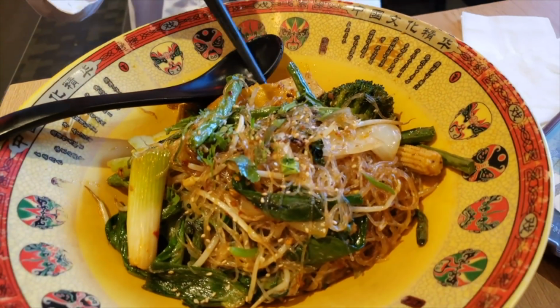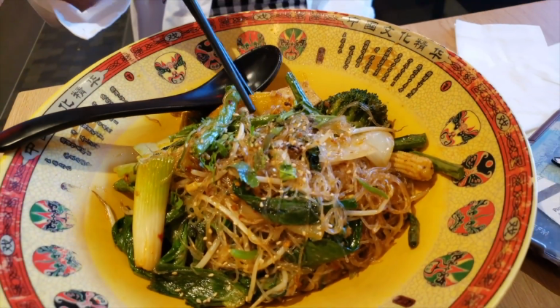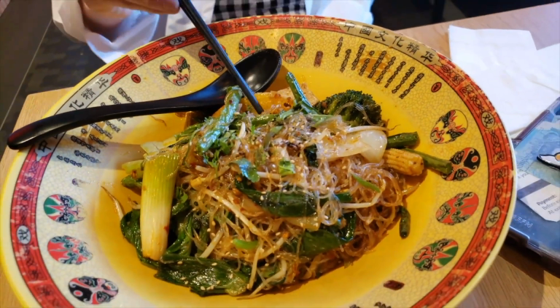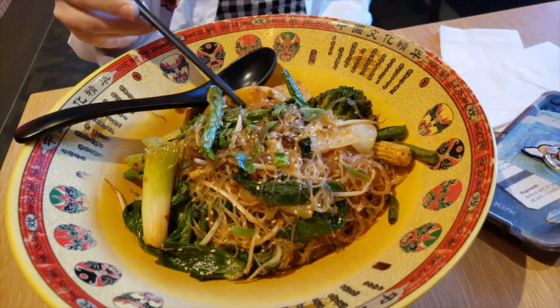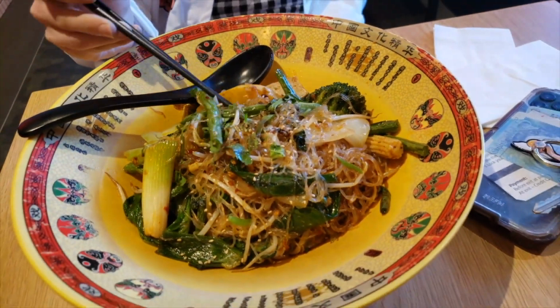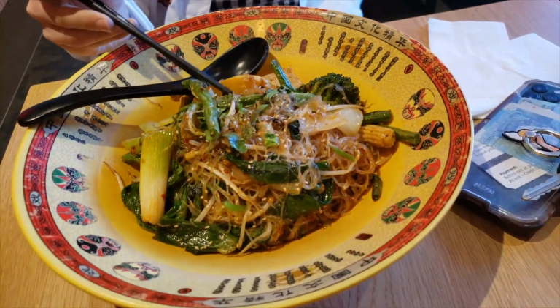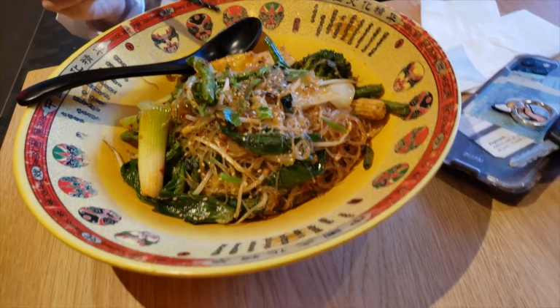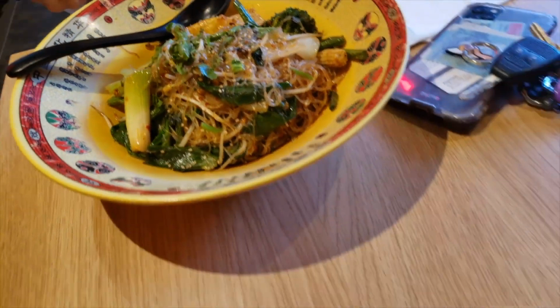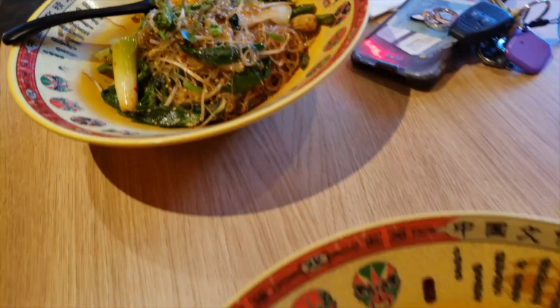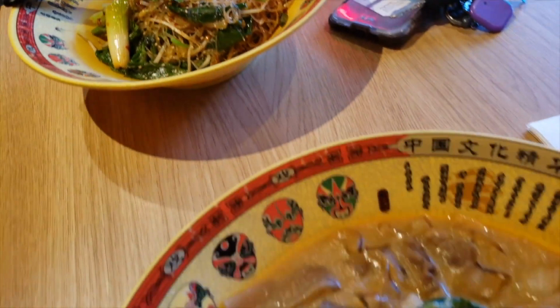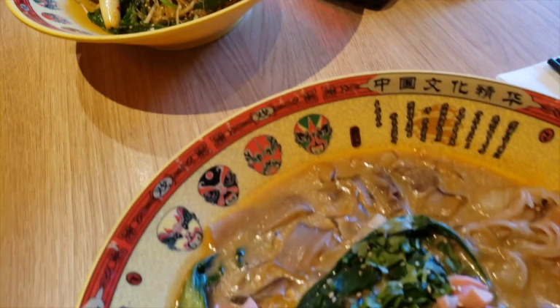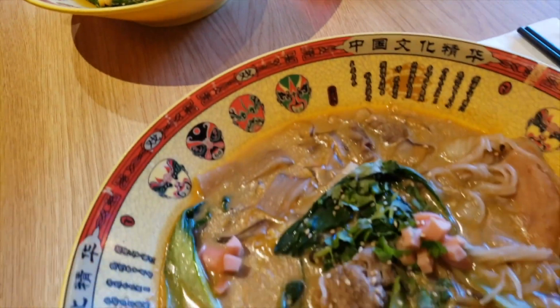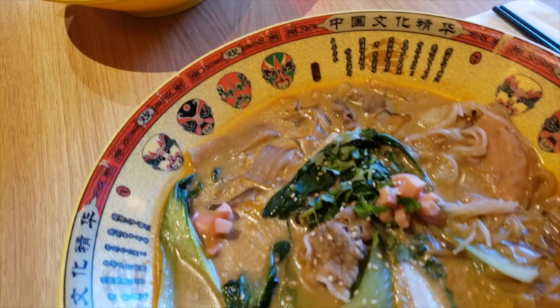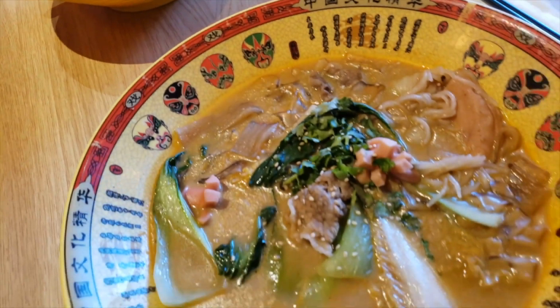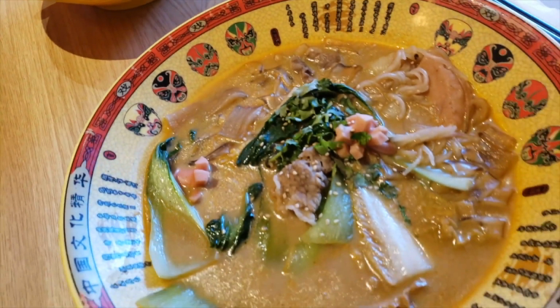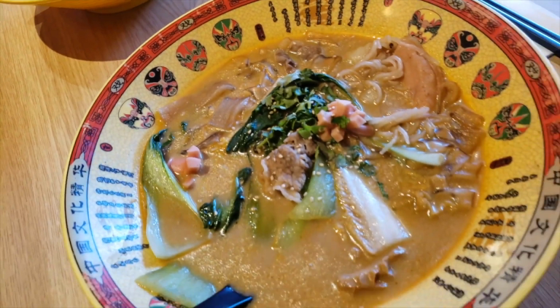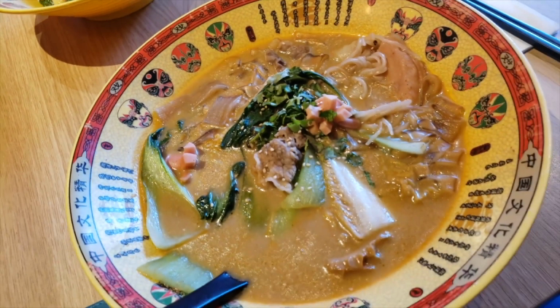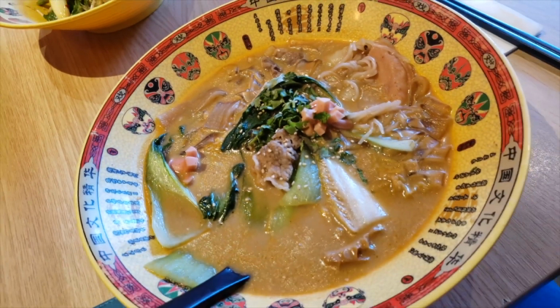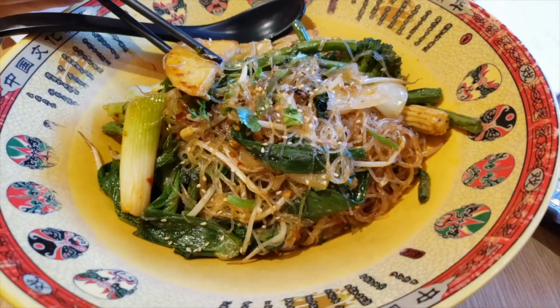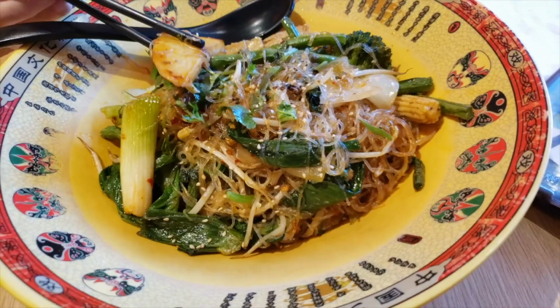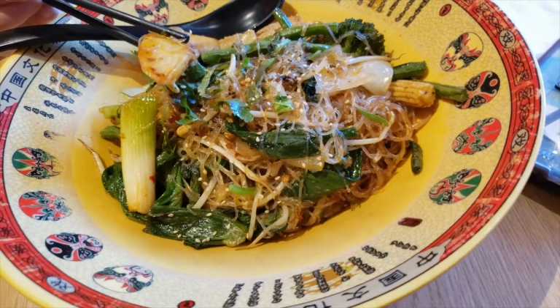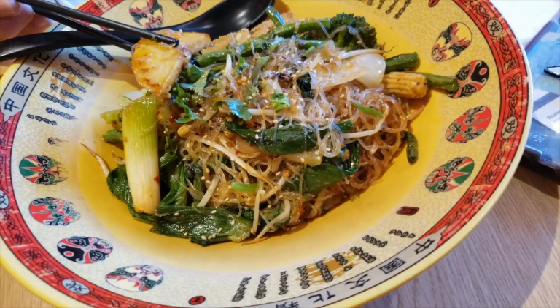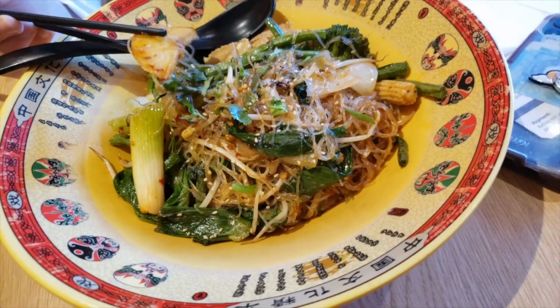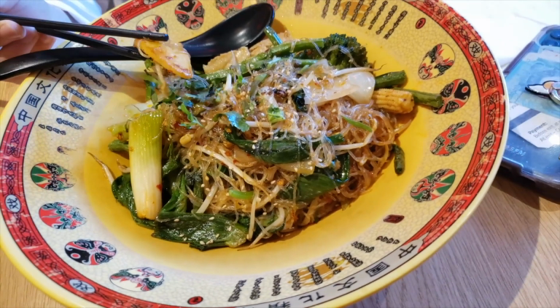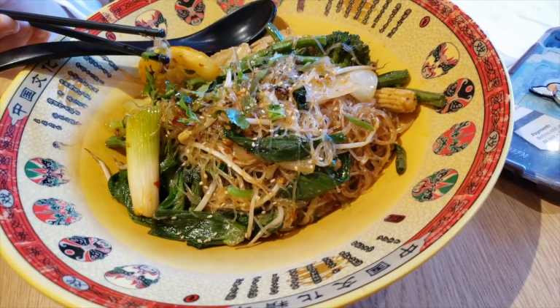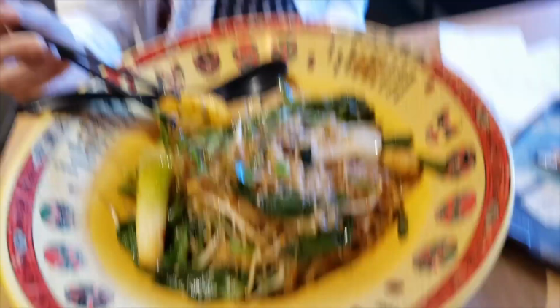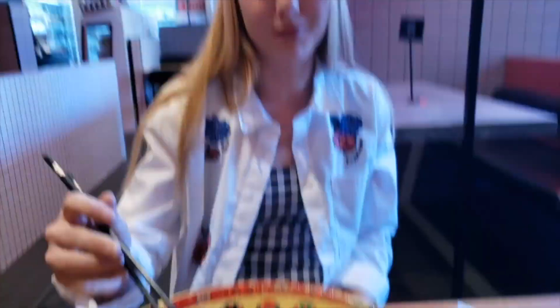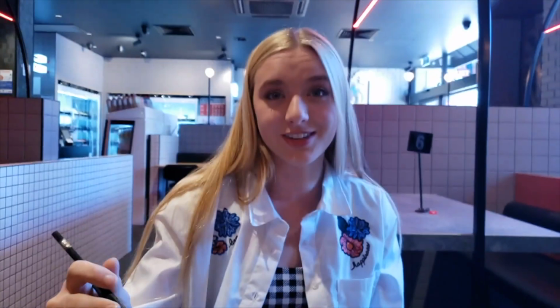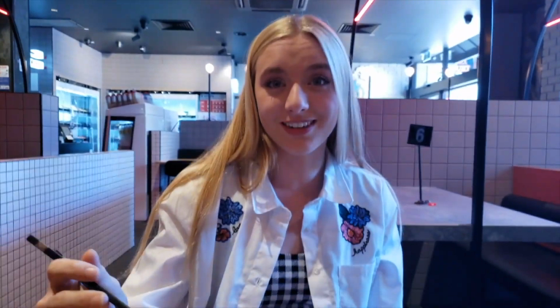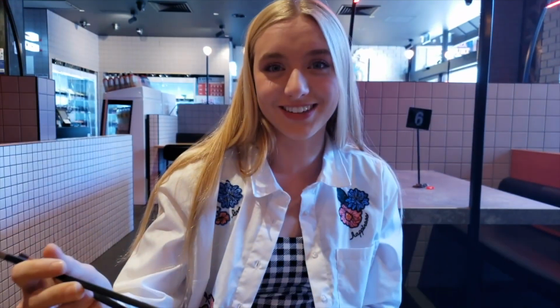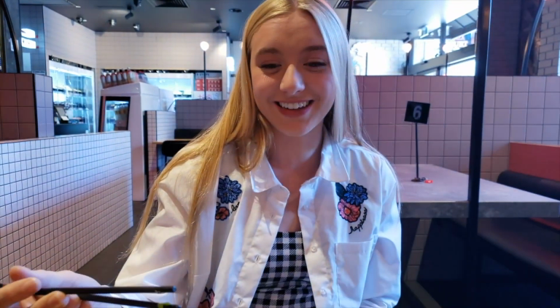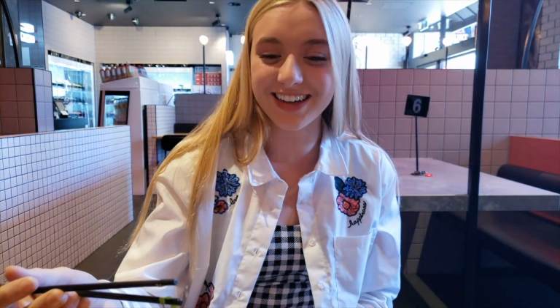It looks so good. I don't even know what this is, but it looks good. I'm excited to eat it.